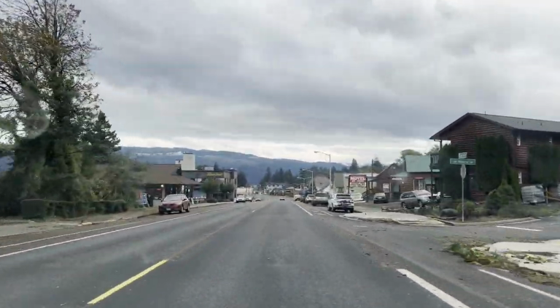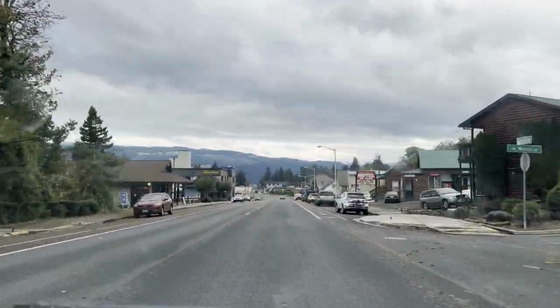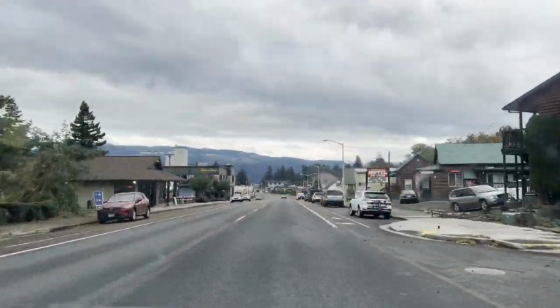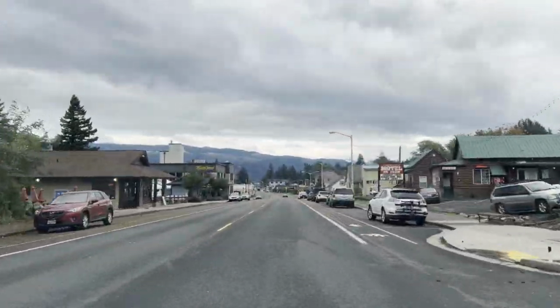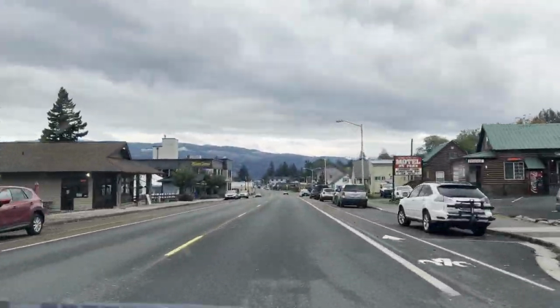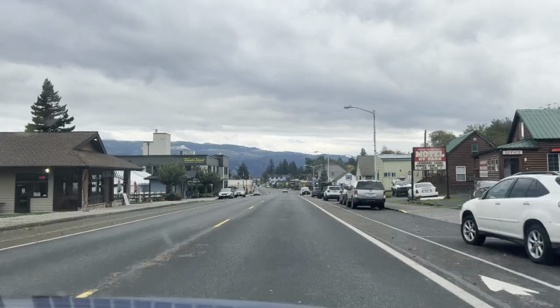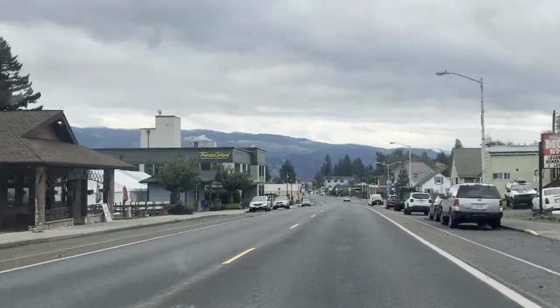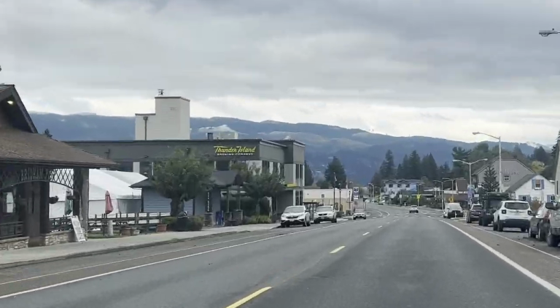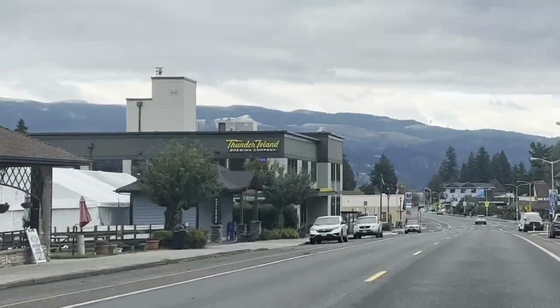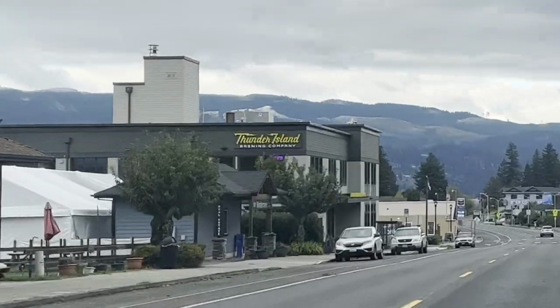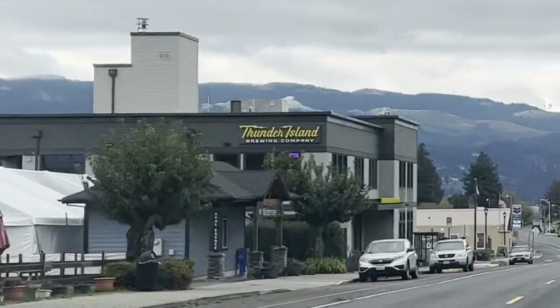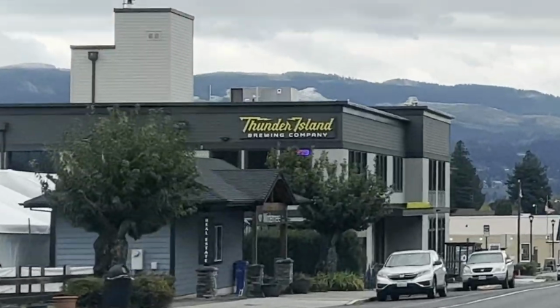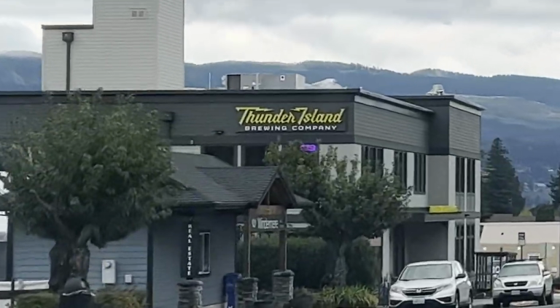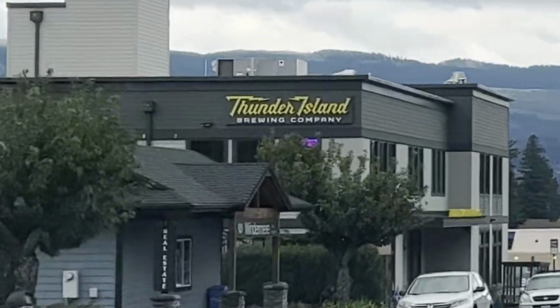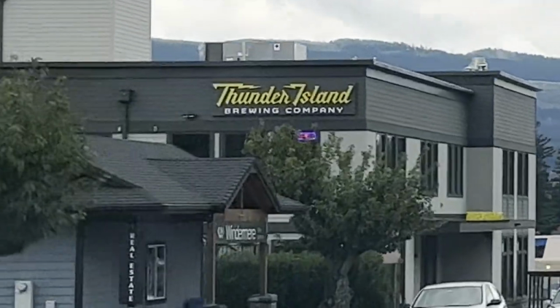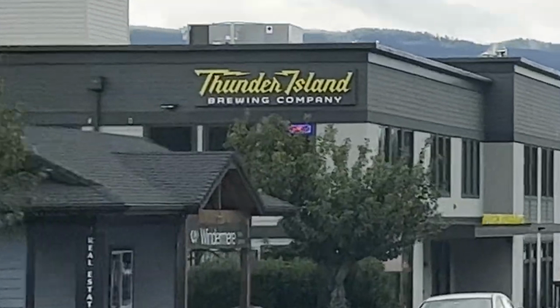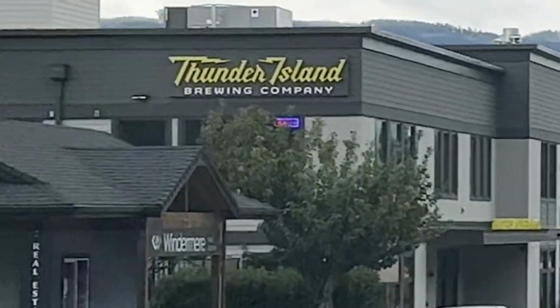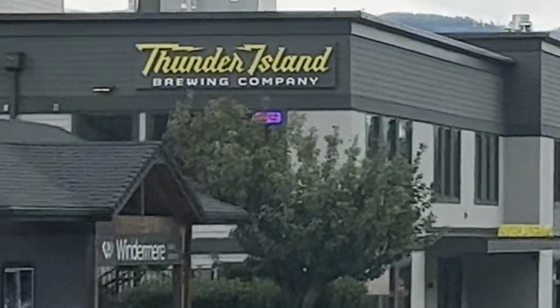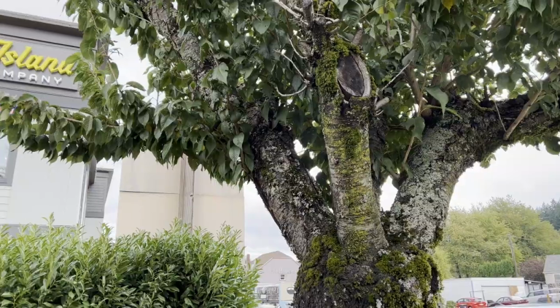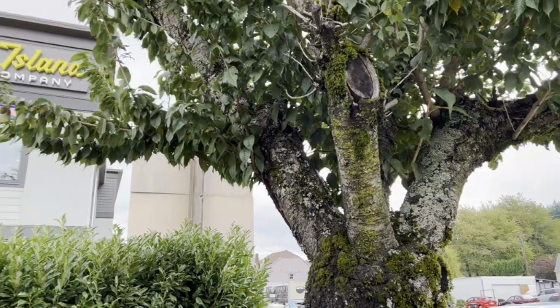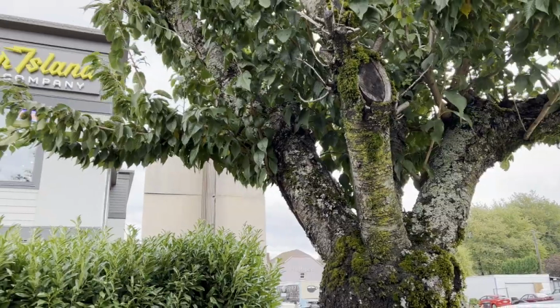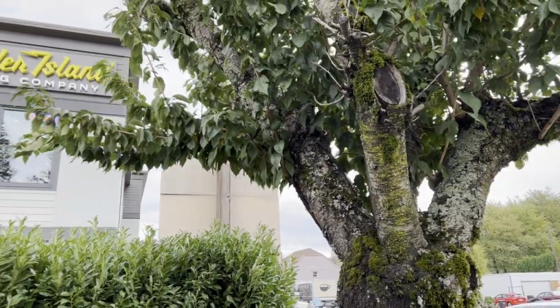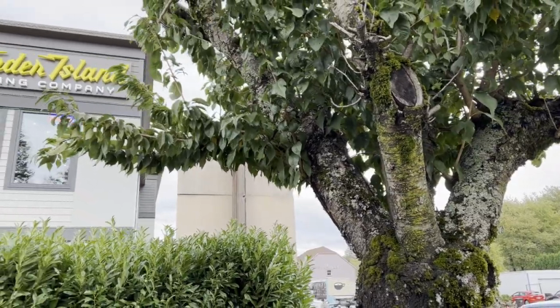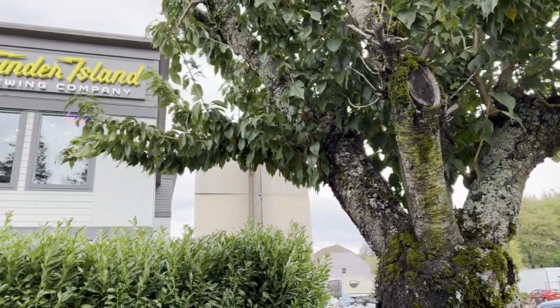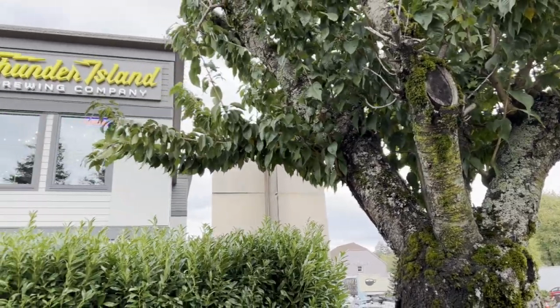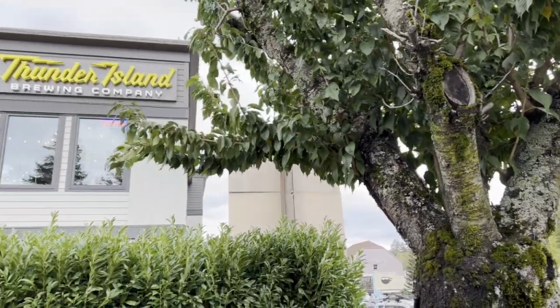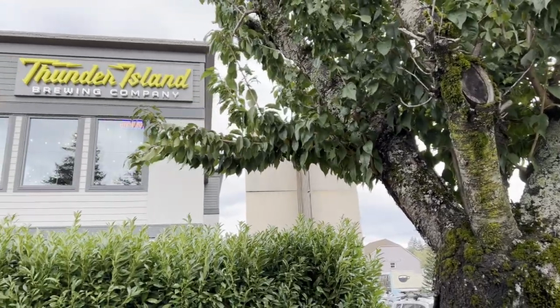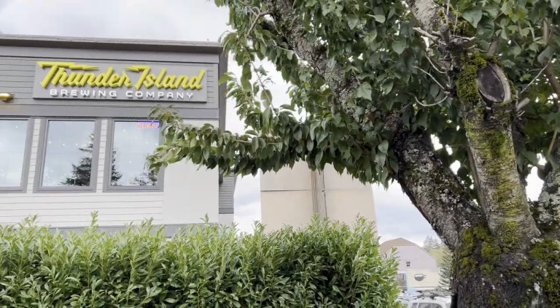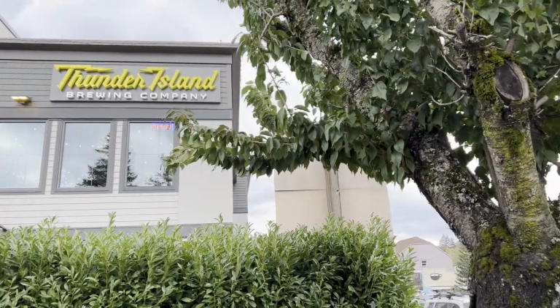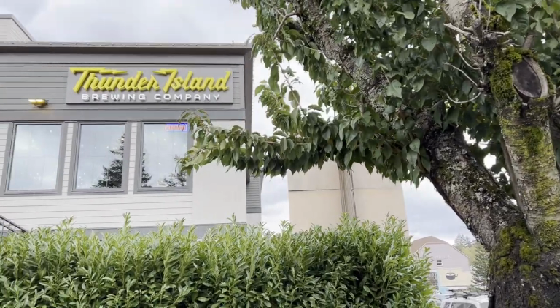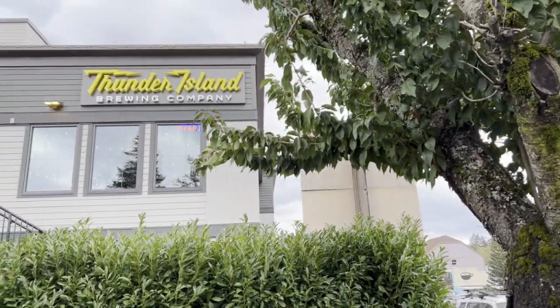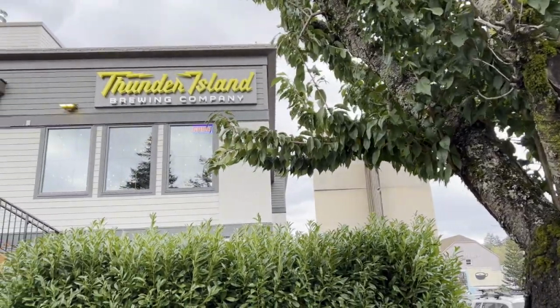For lunch we stopped by Thunder Island Brewery and we got a special treat: a tour of their brewing facilities.